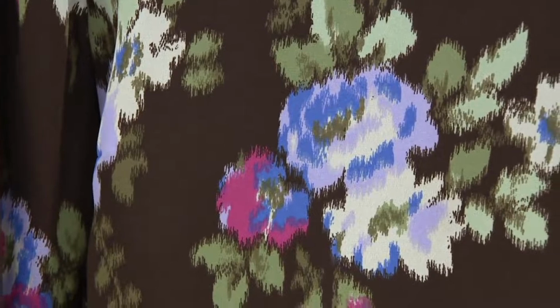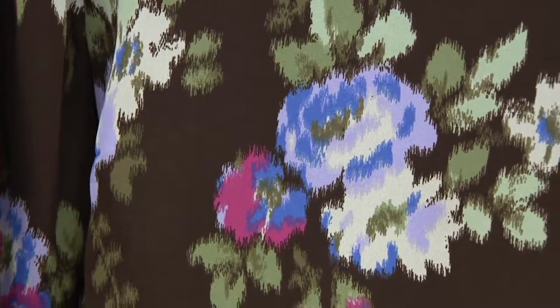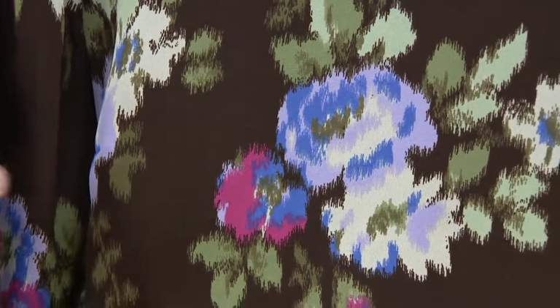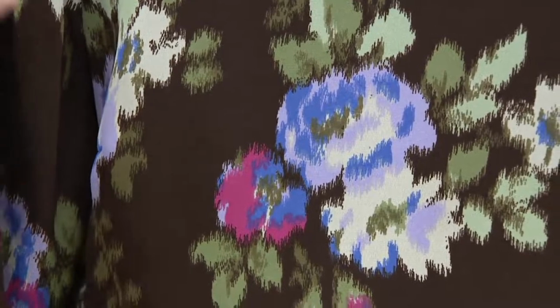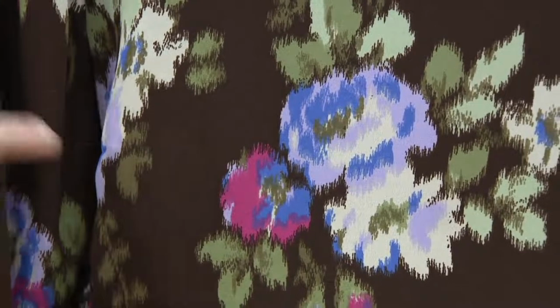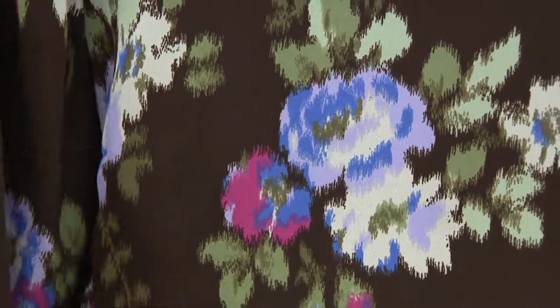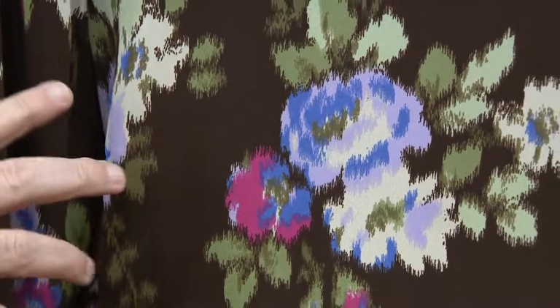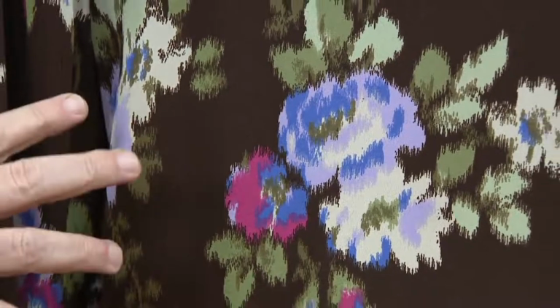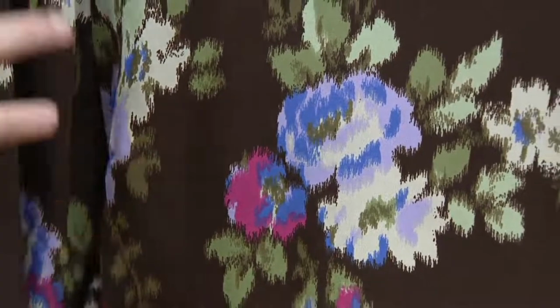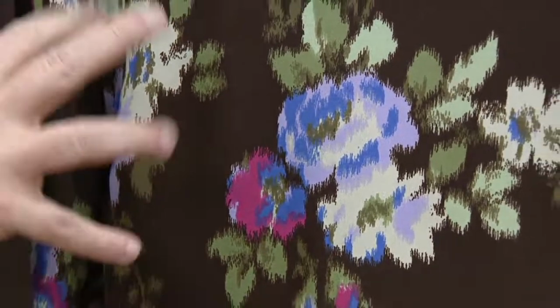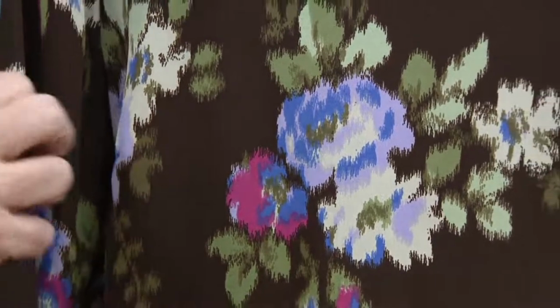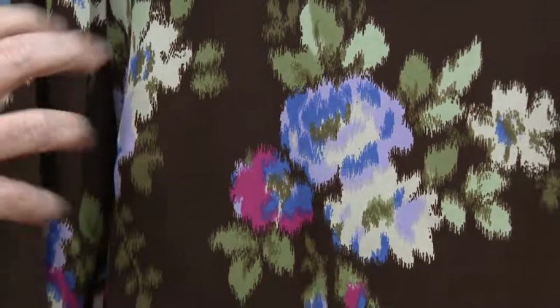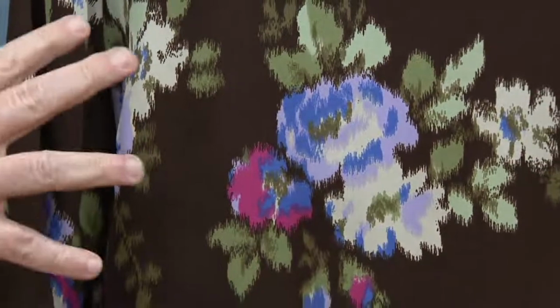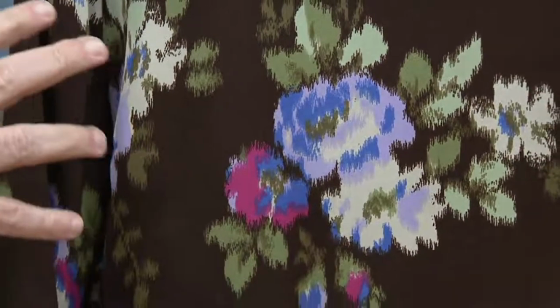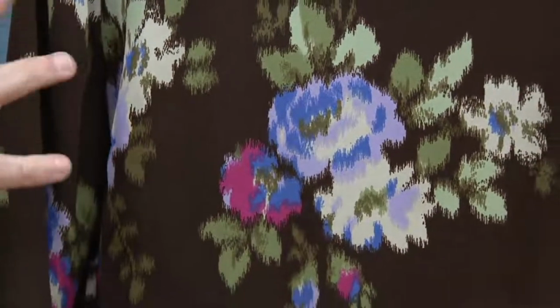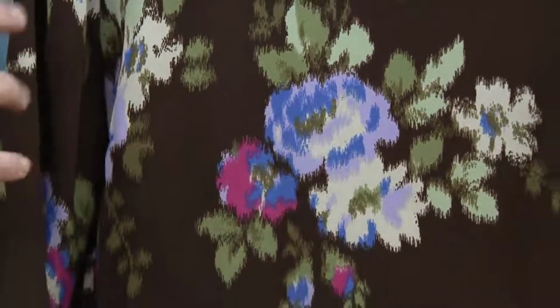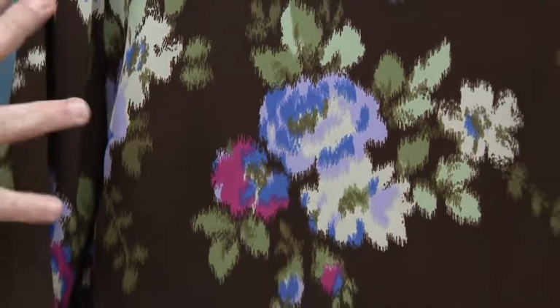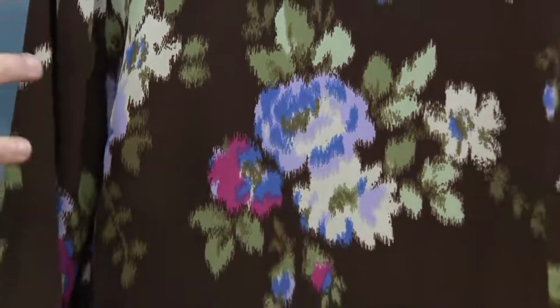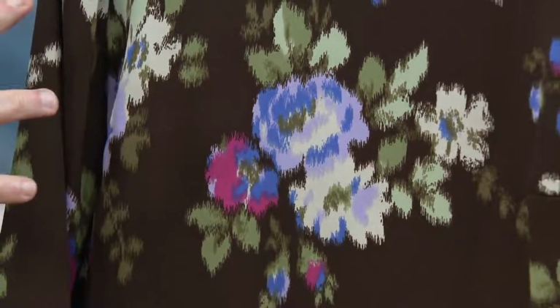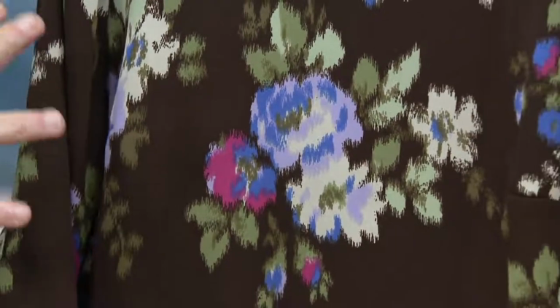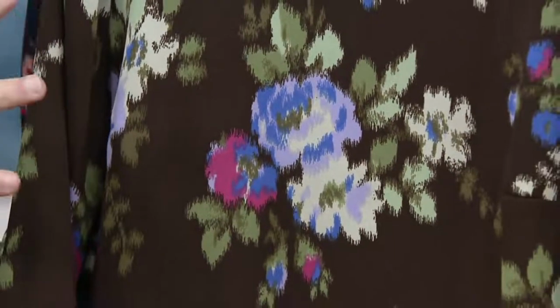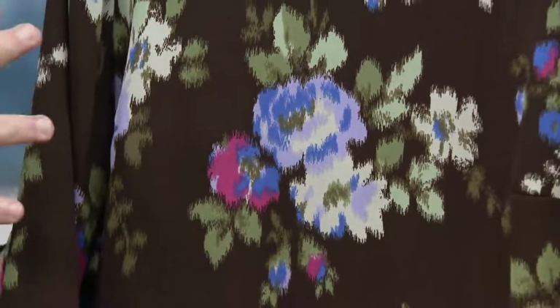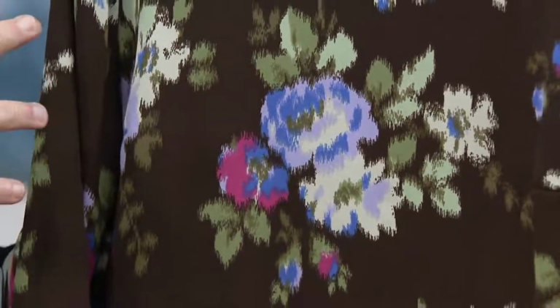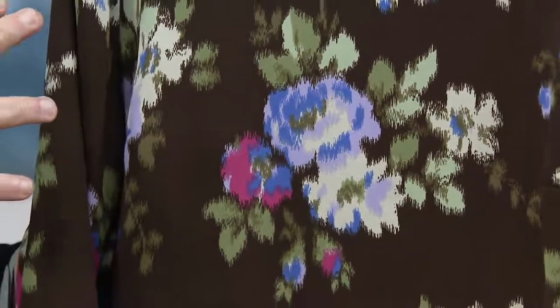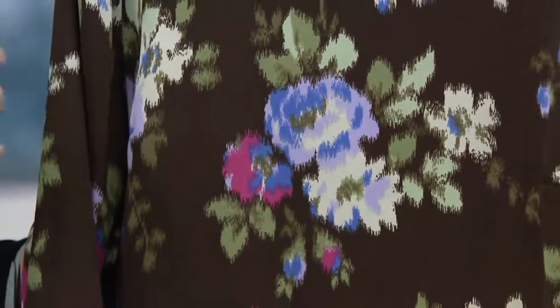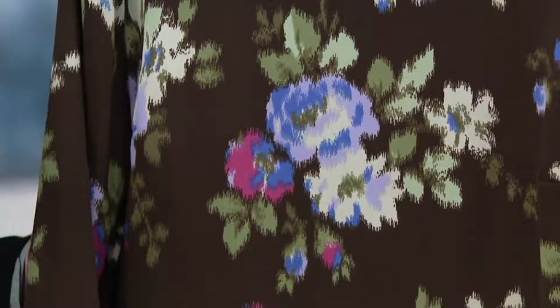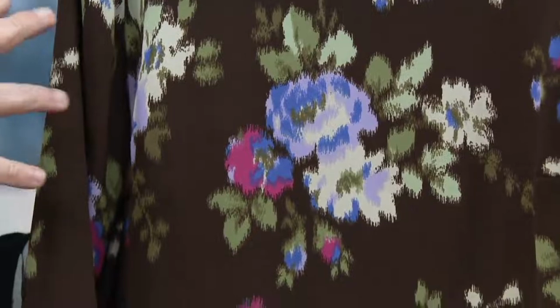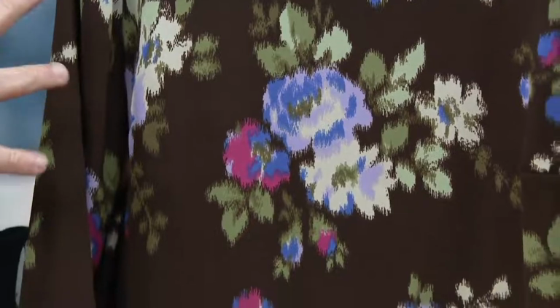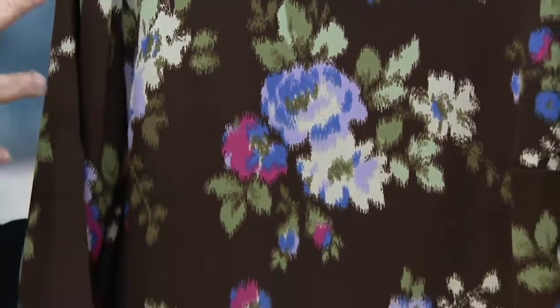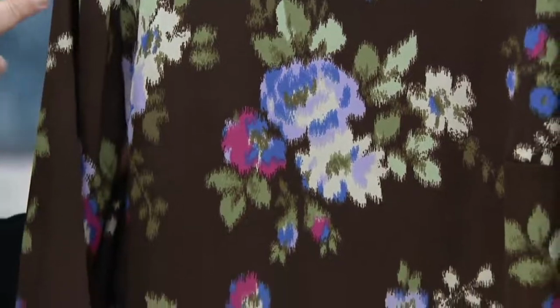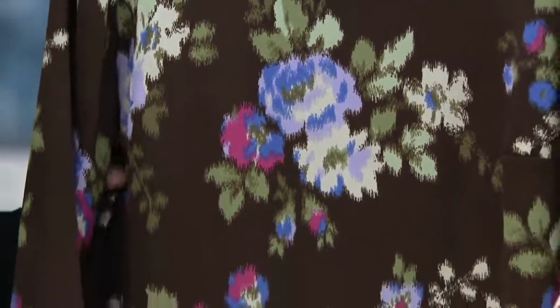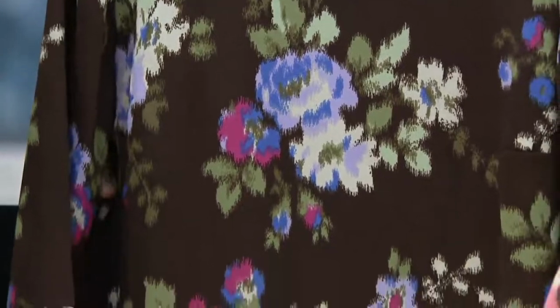I love the floral too — it's kind of a watercolor effect in a way. It's really pretty.